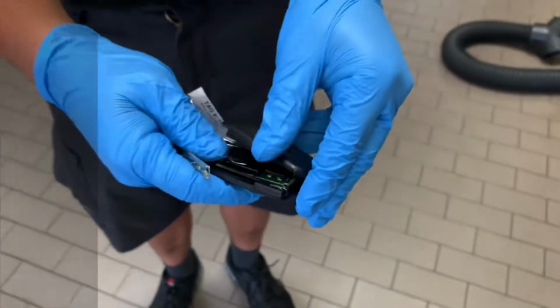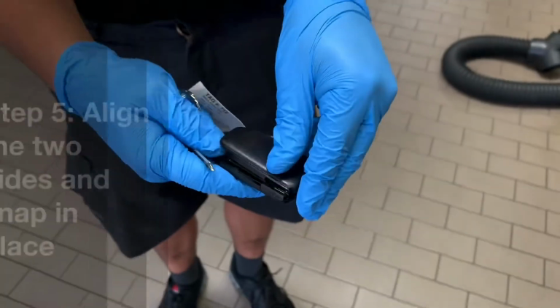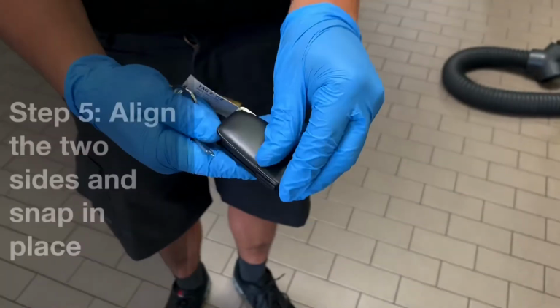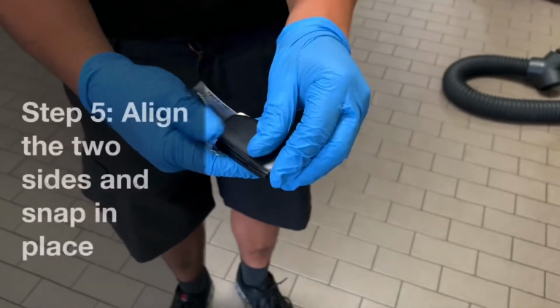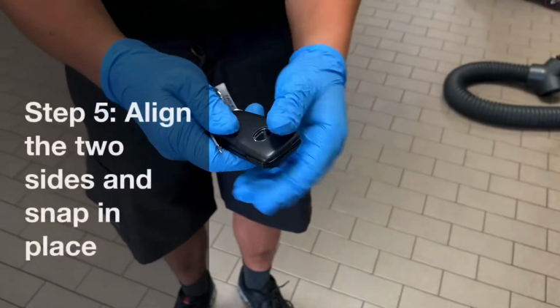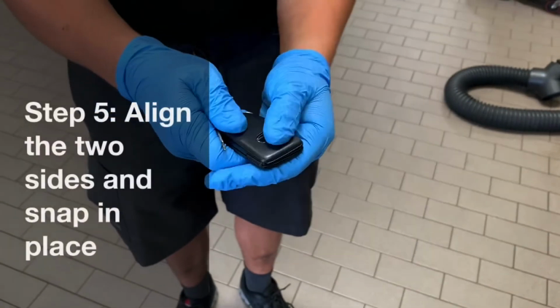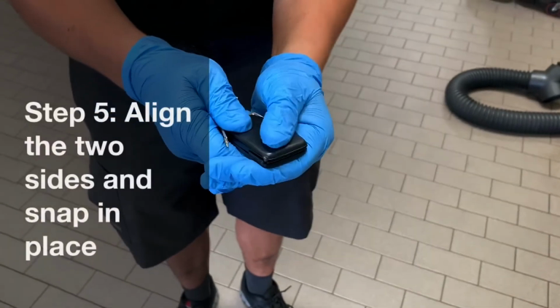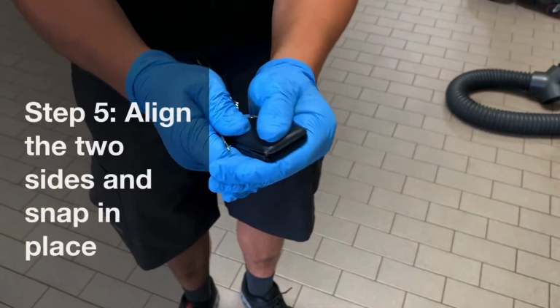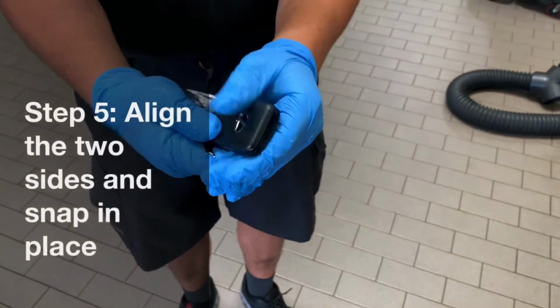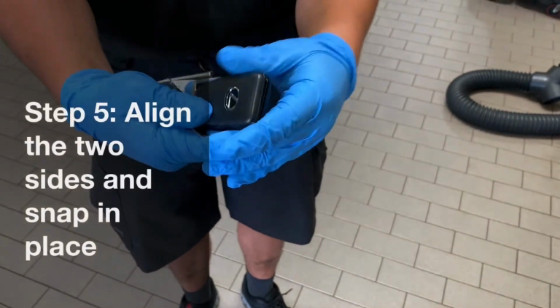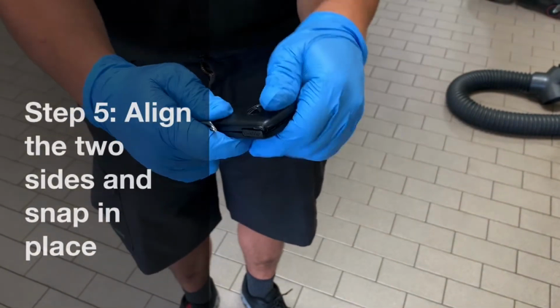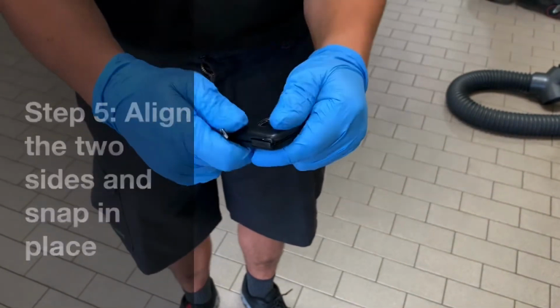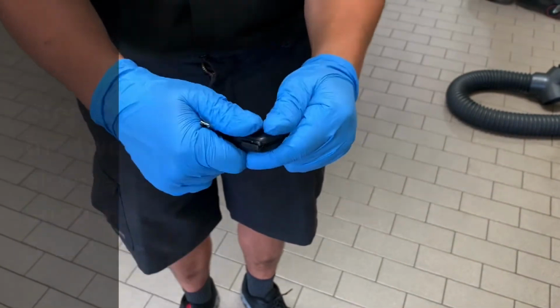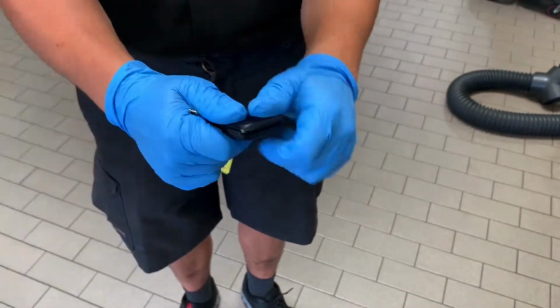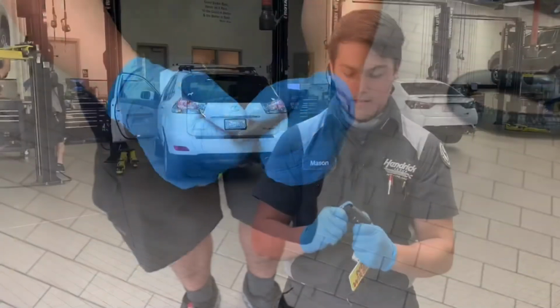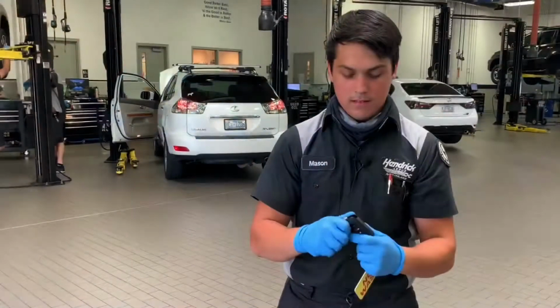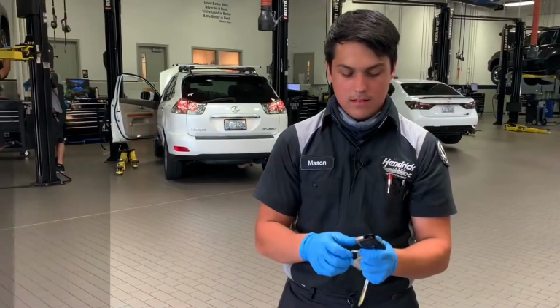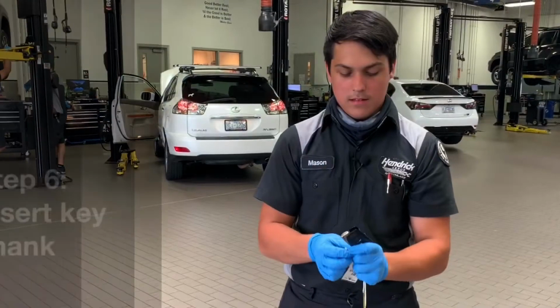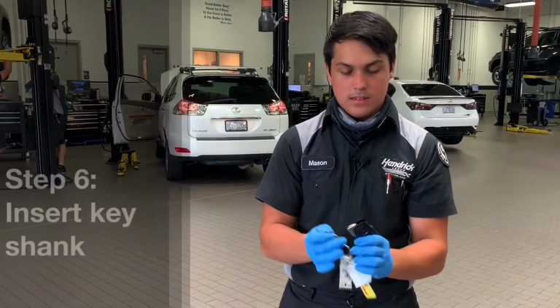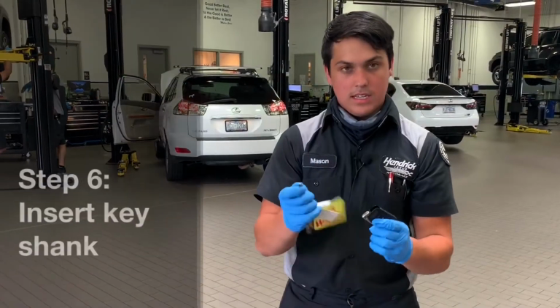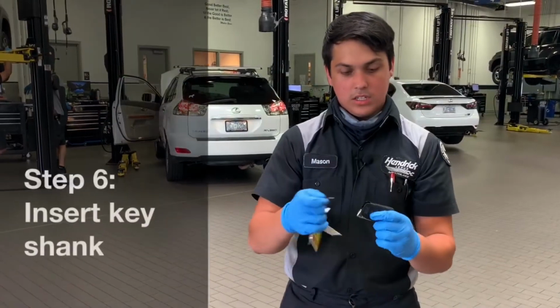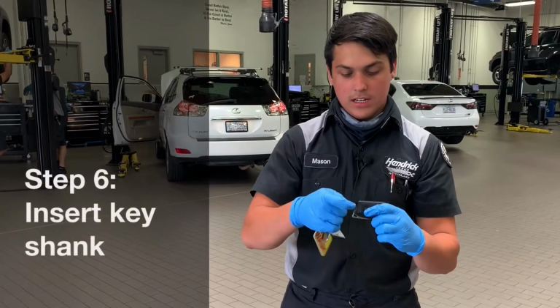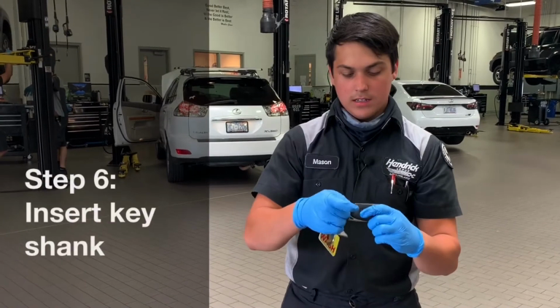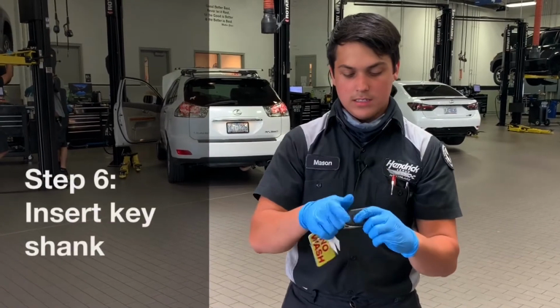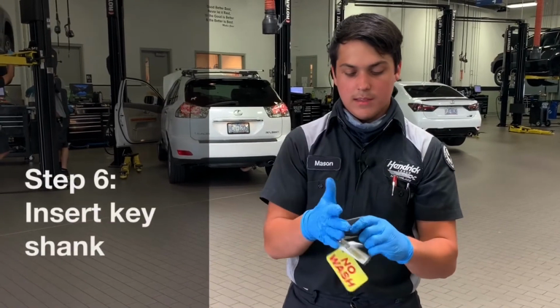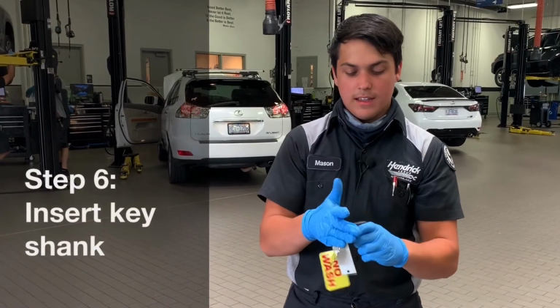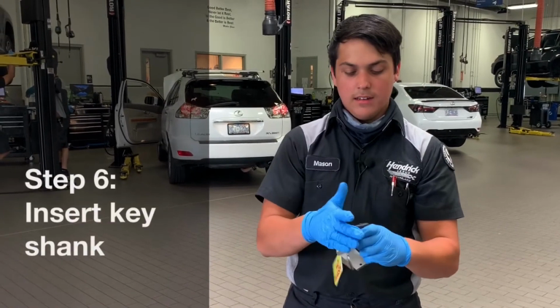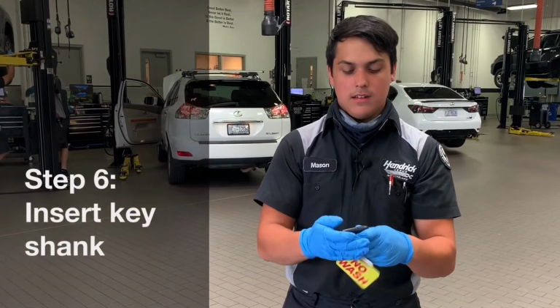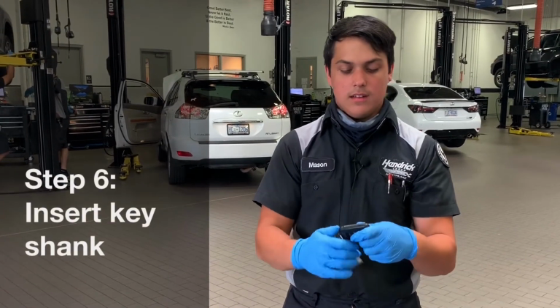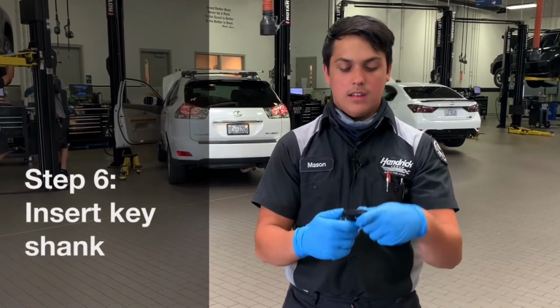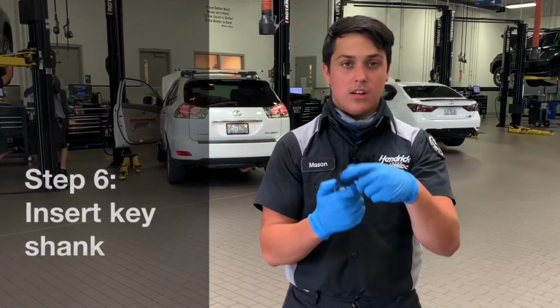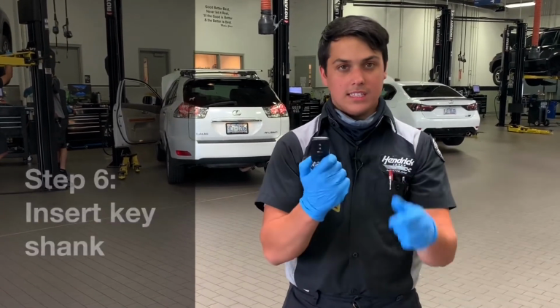So you put it back on there, clip it all back together, take your shank, stick it back in, and you're all set.